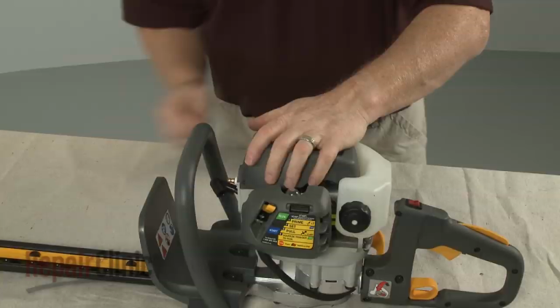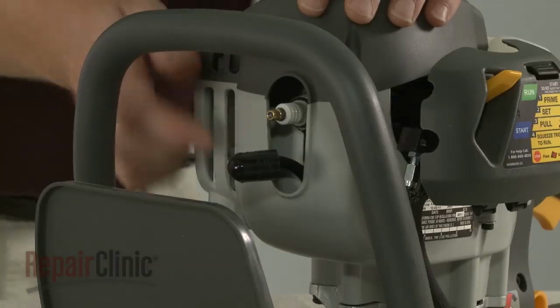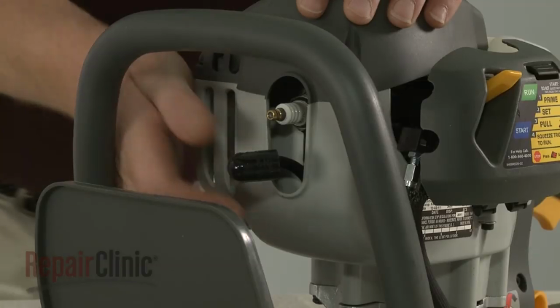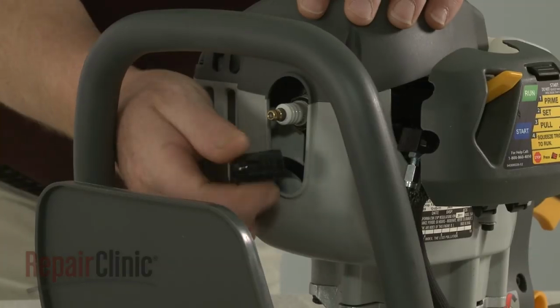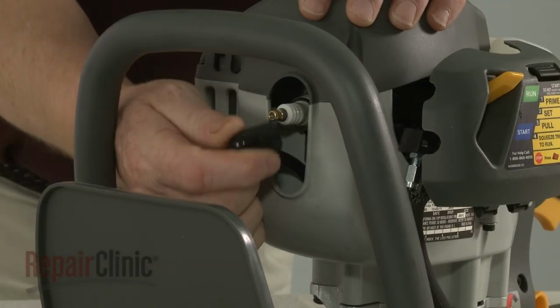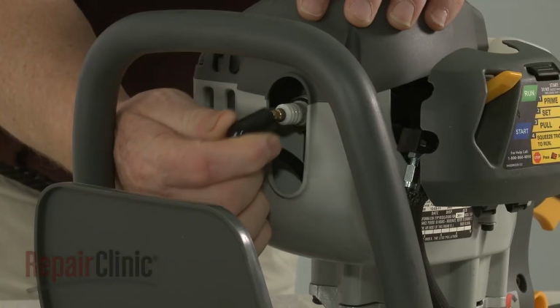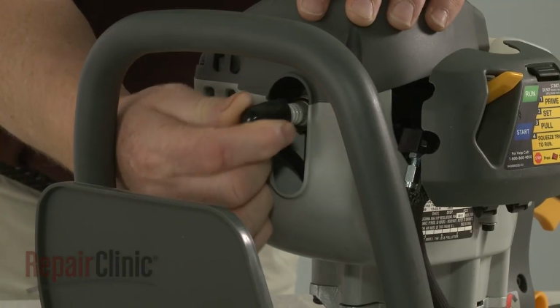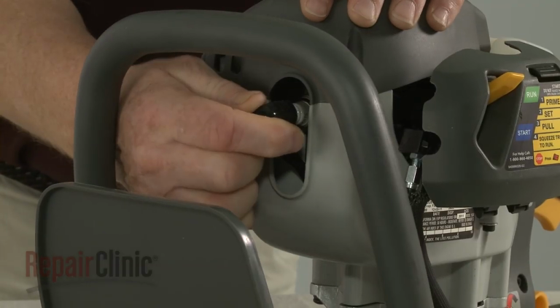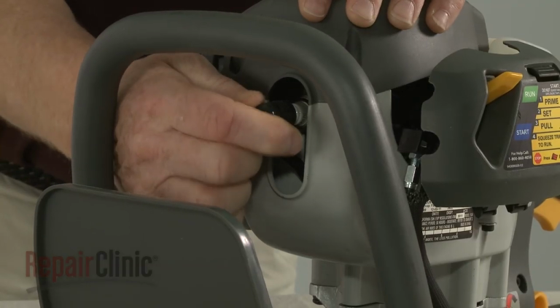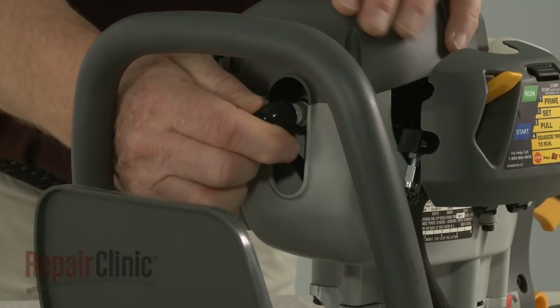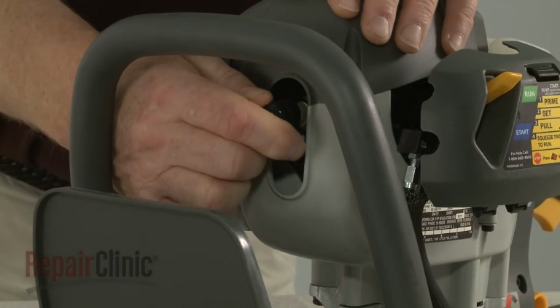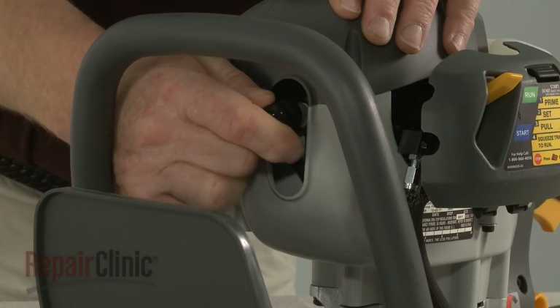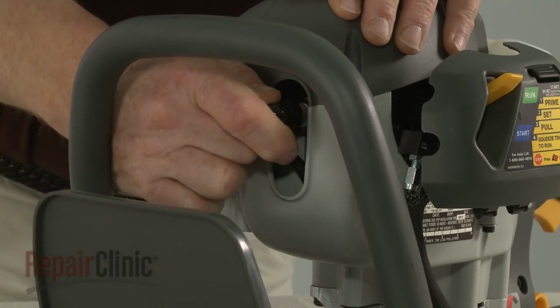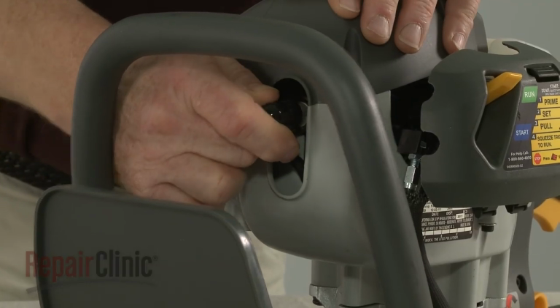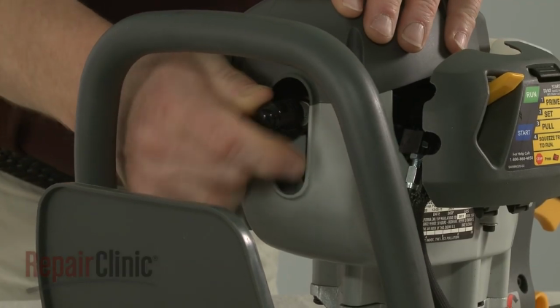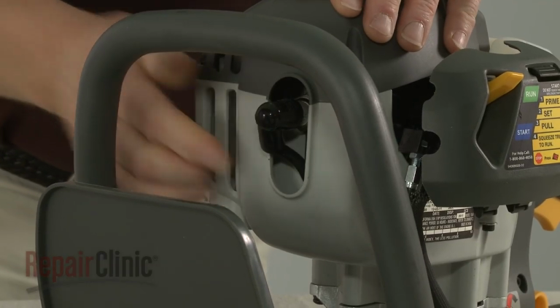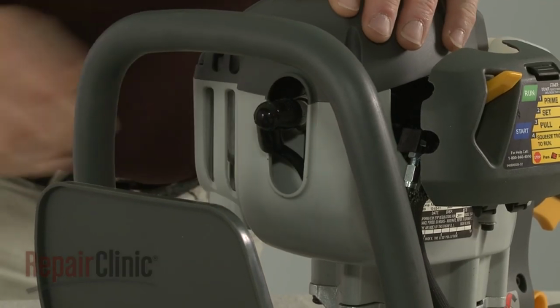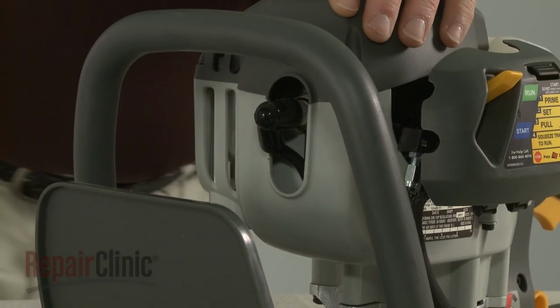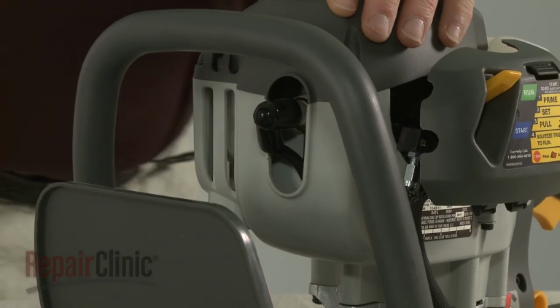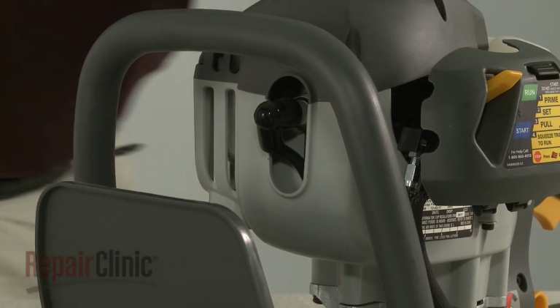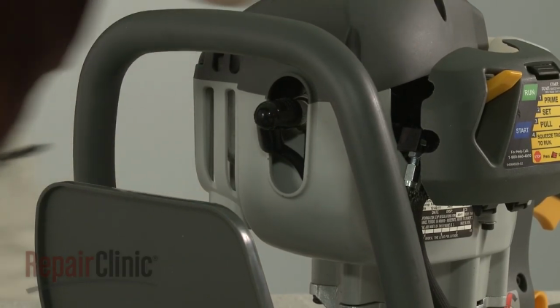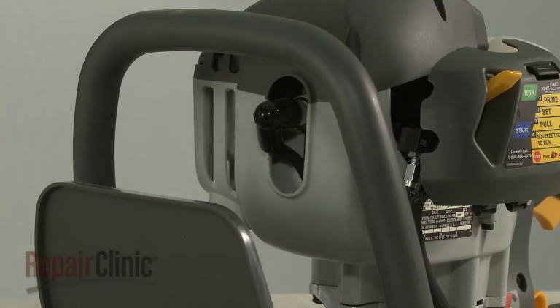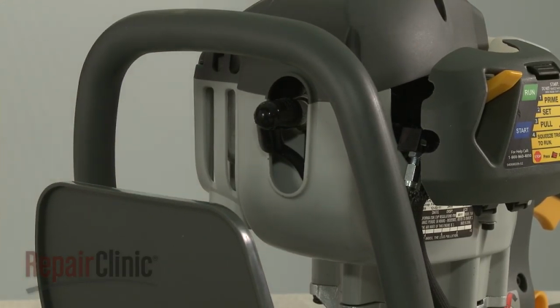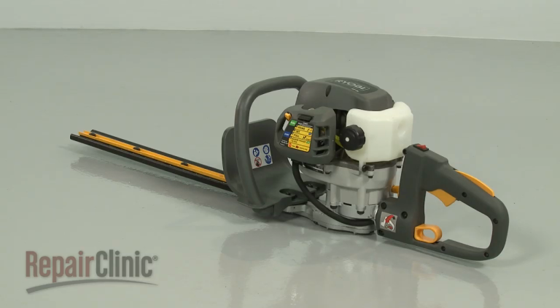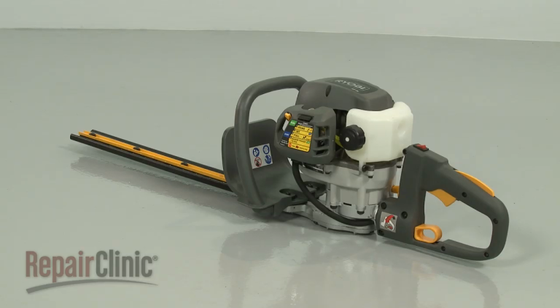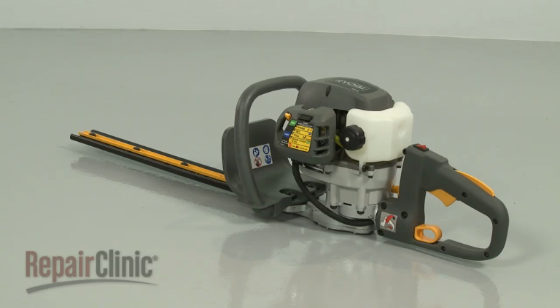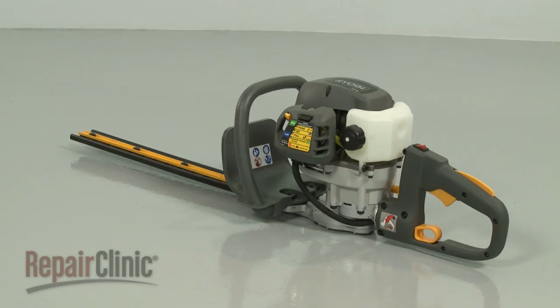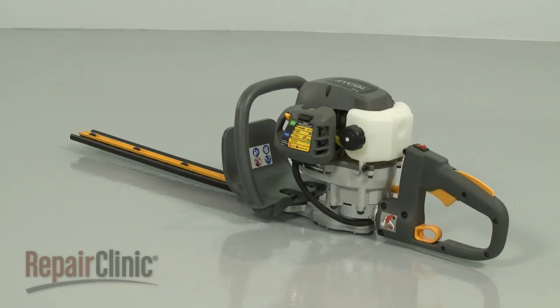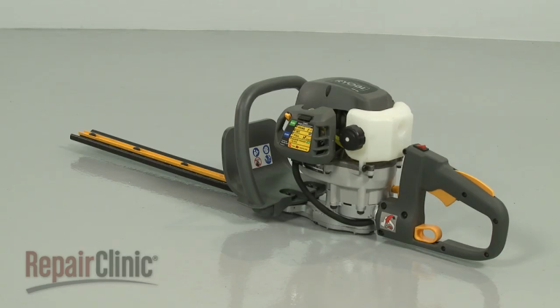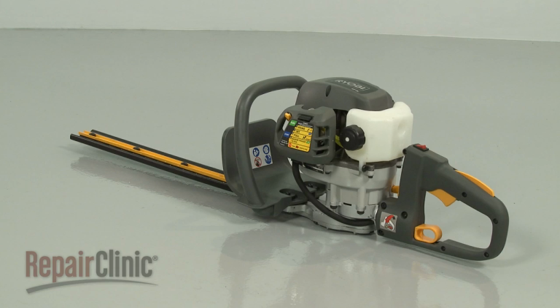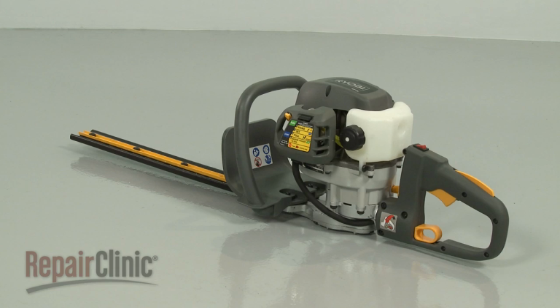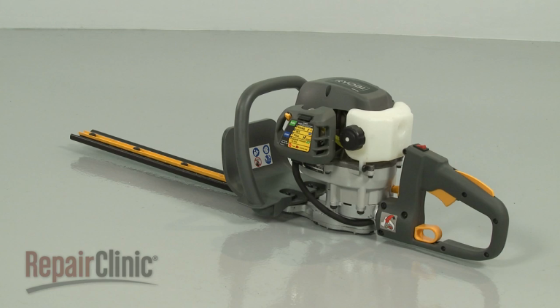Re-attach the wire and boot to the spark plug, and your hedge trimmer should be ready for use.